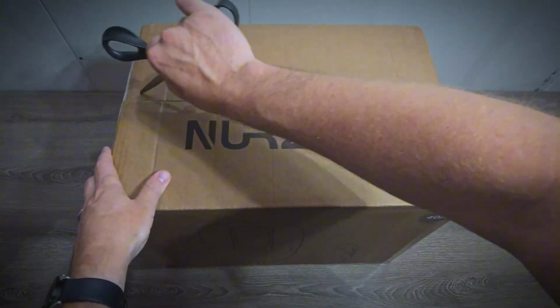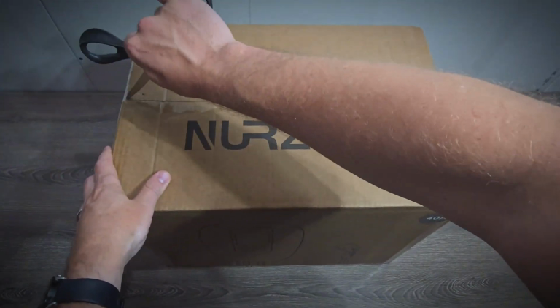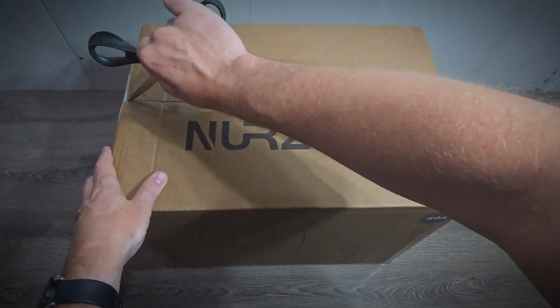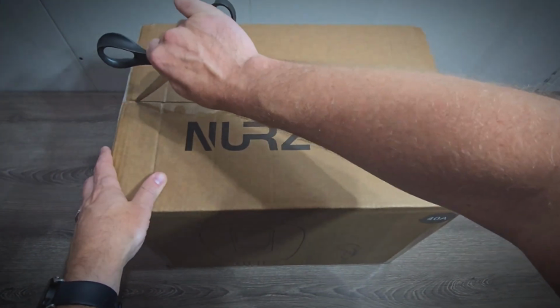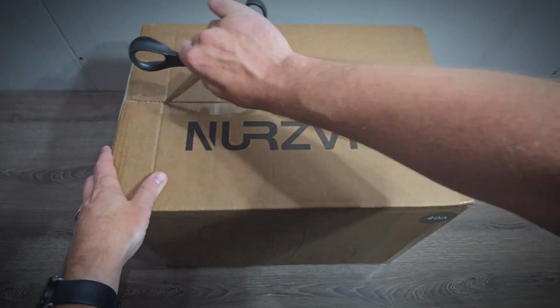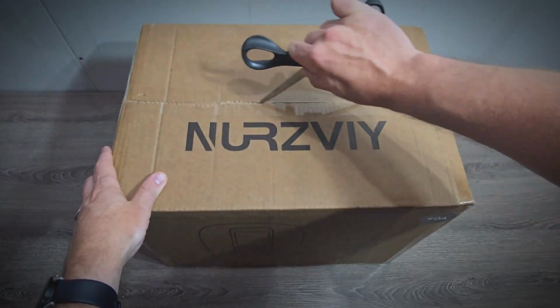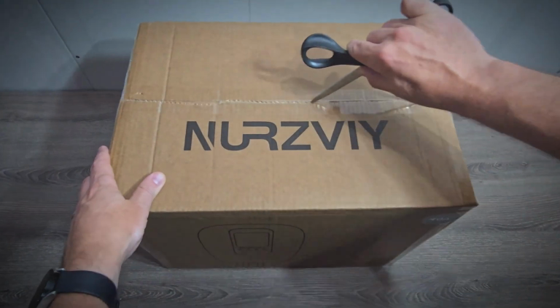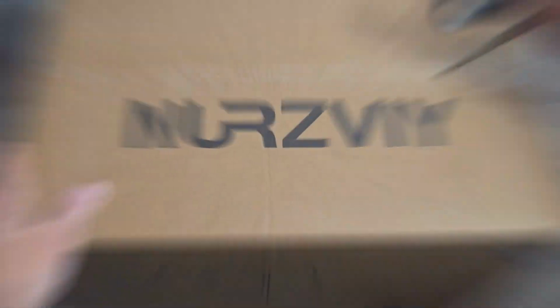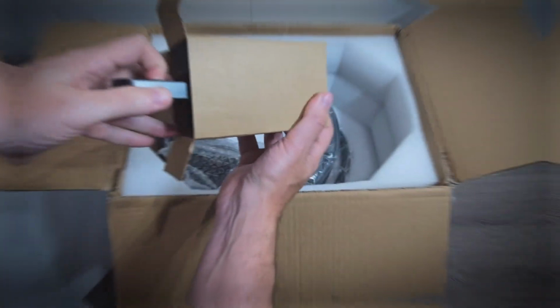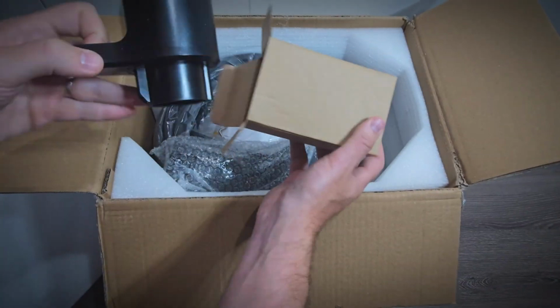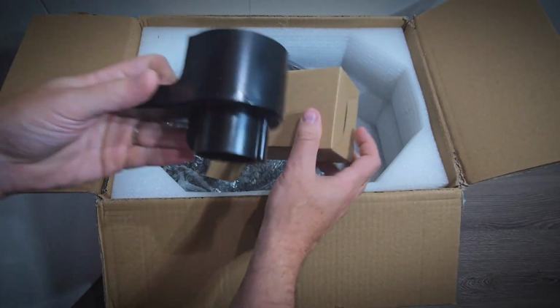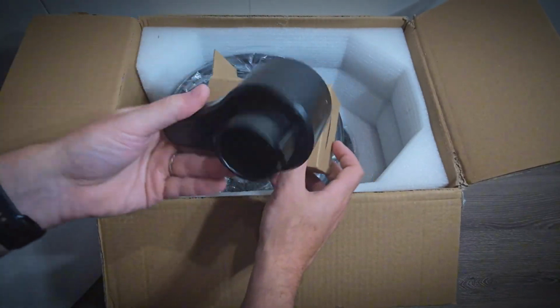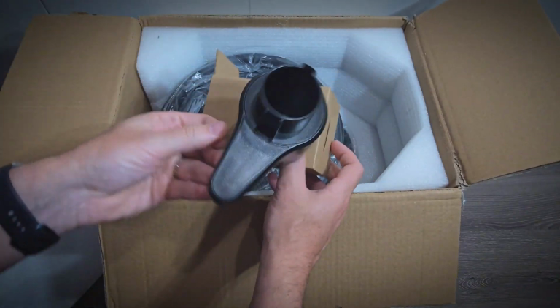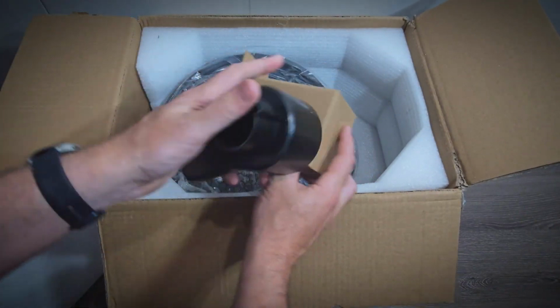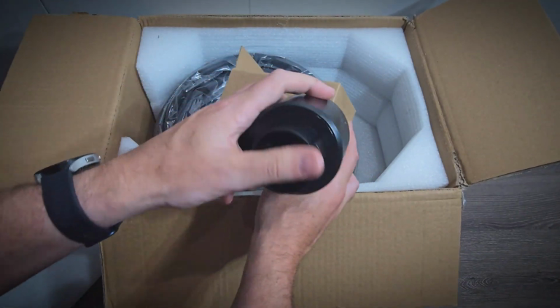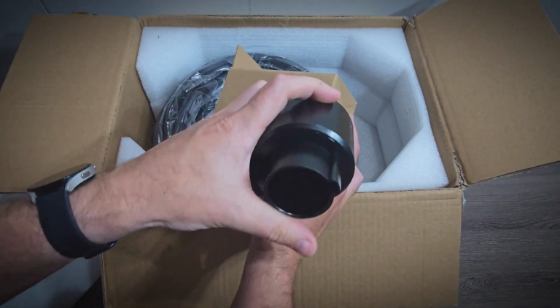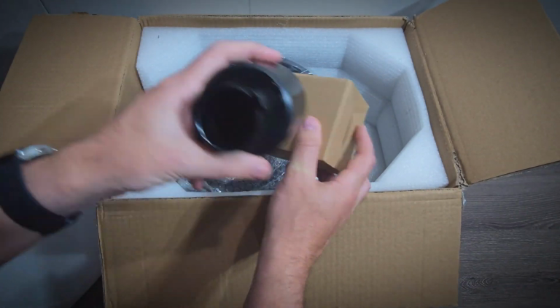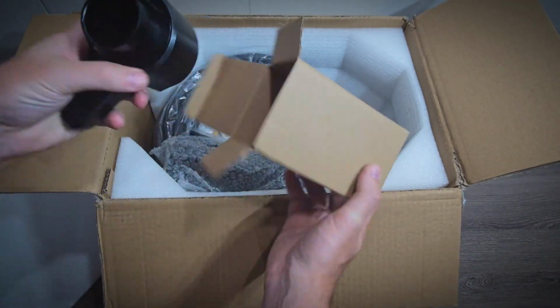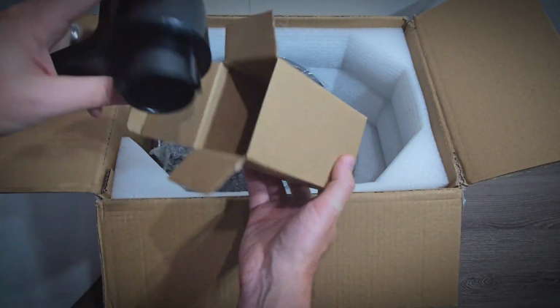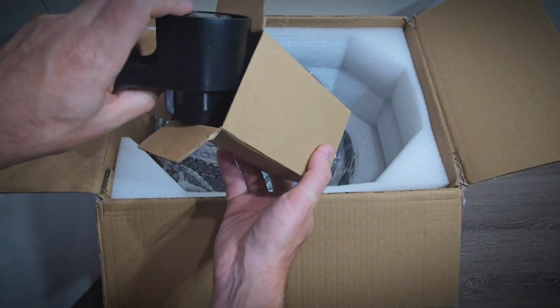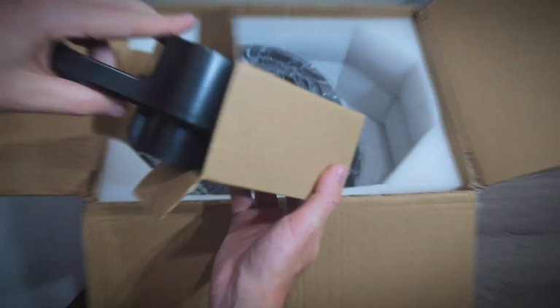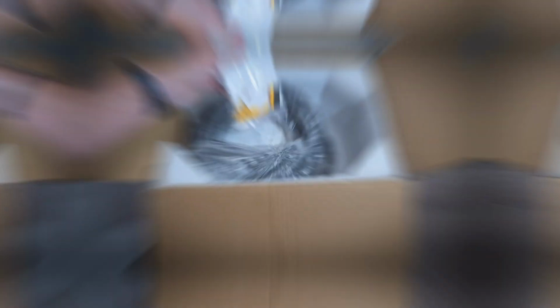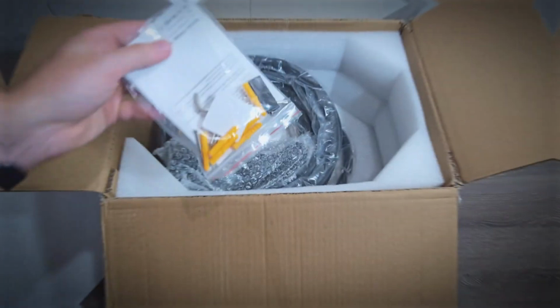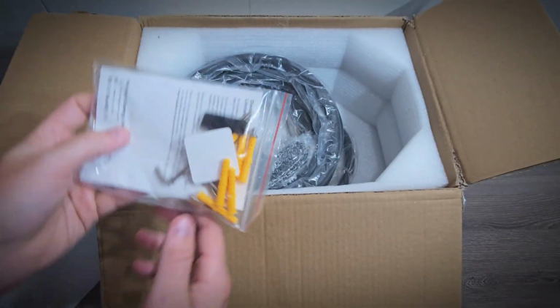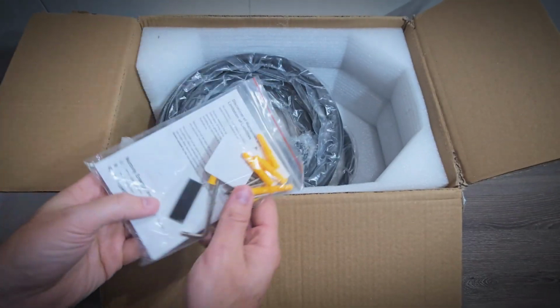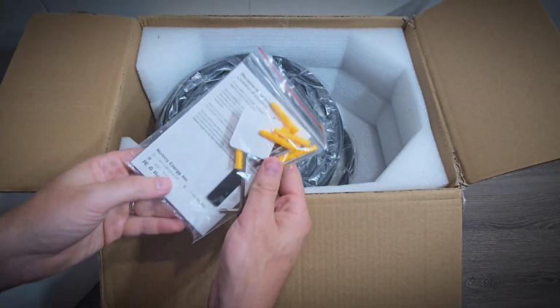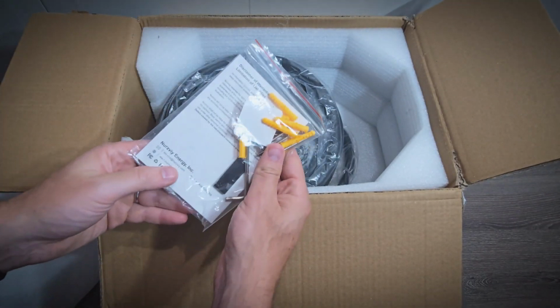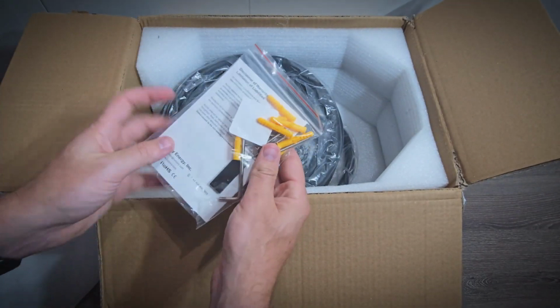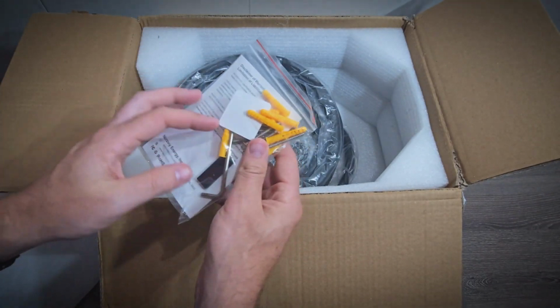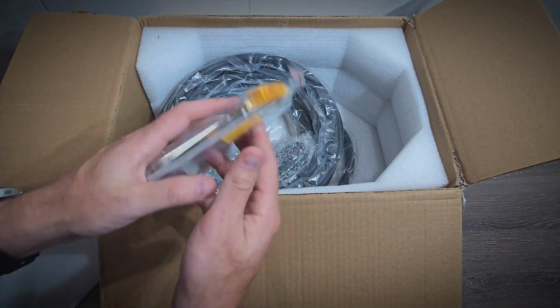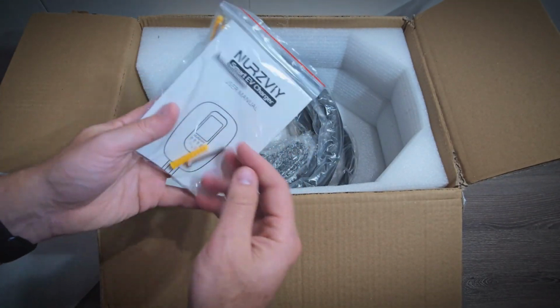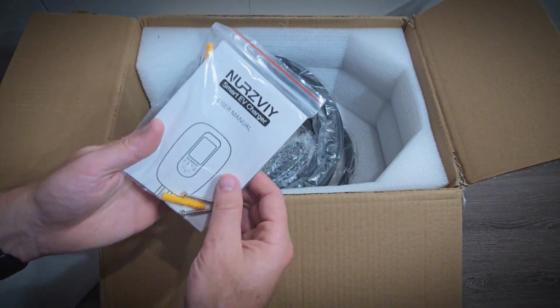So taking it out of the packaging, it does come with a connector and cable mount, mounting hardware and a manual.